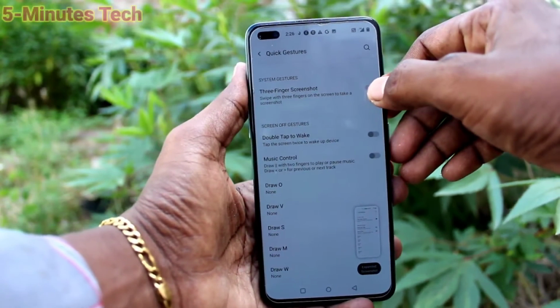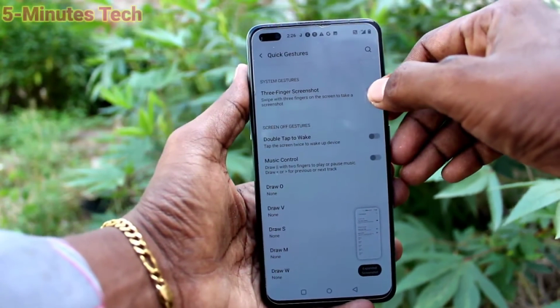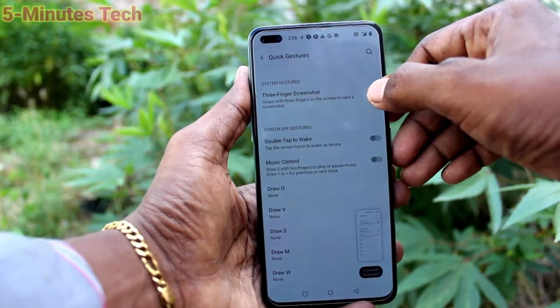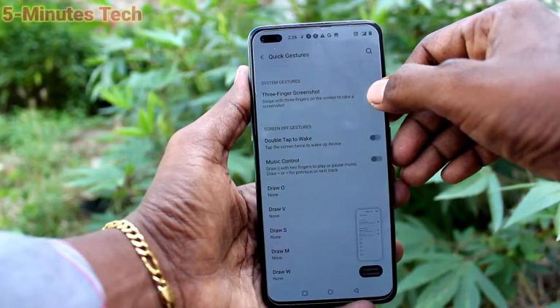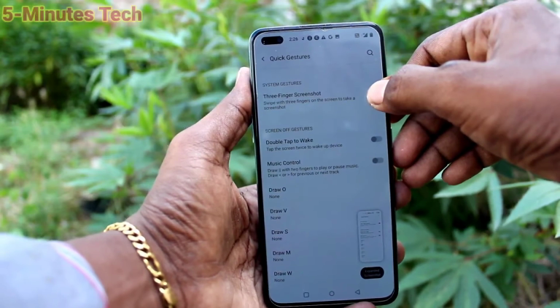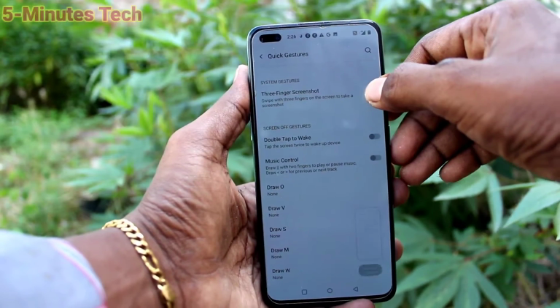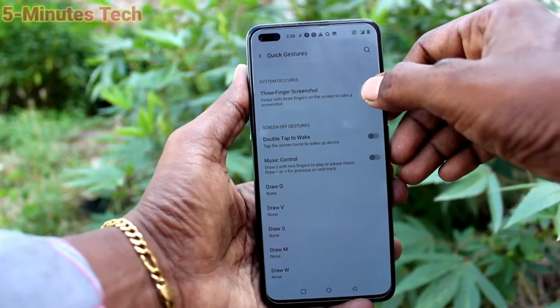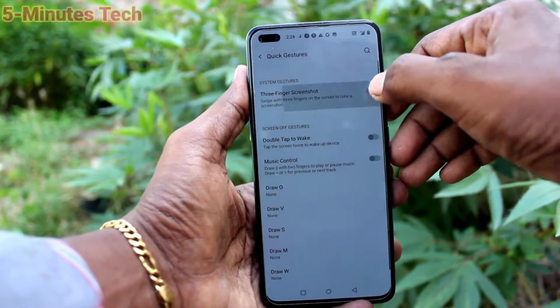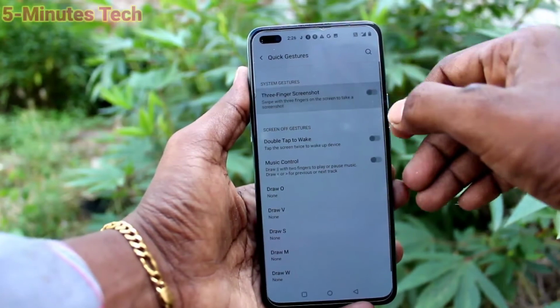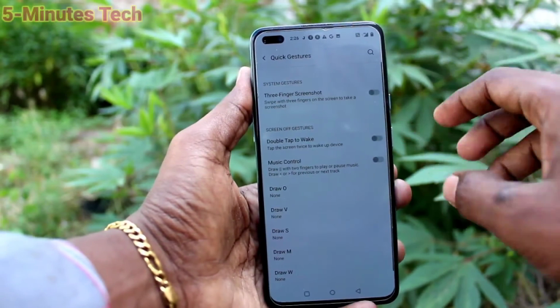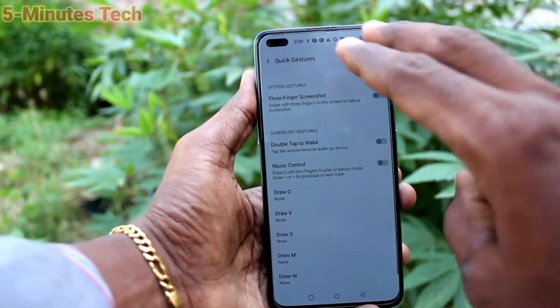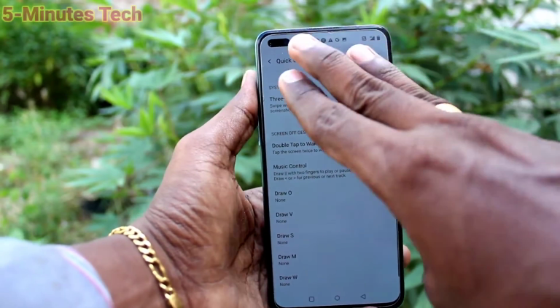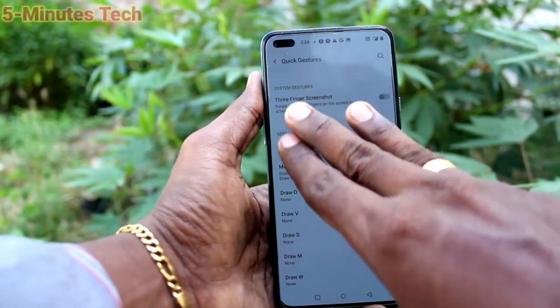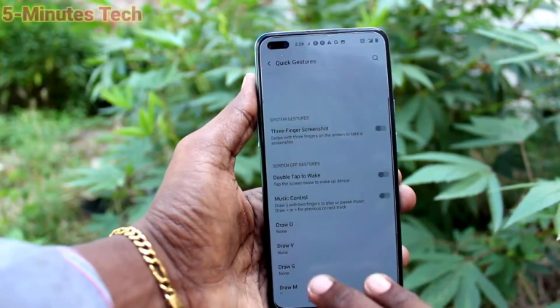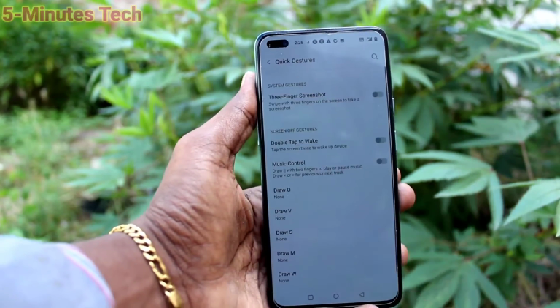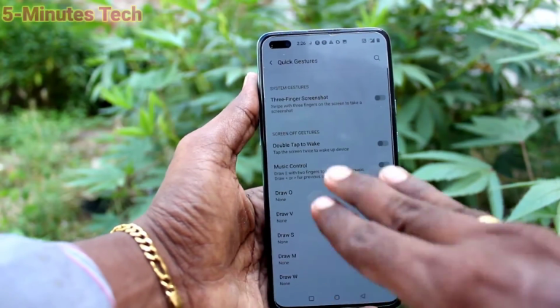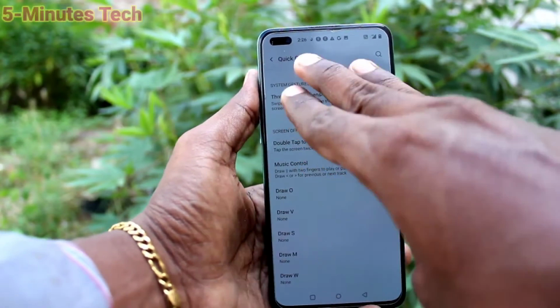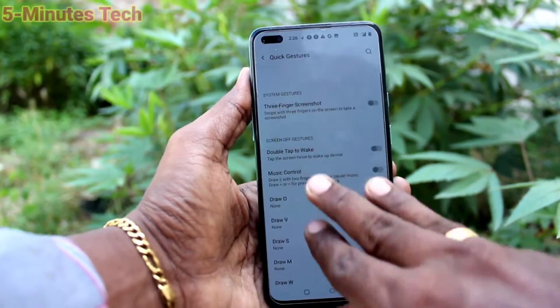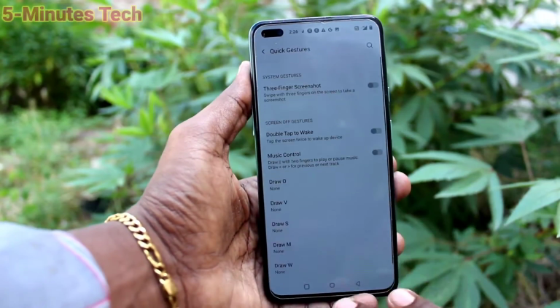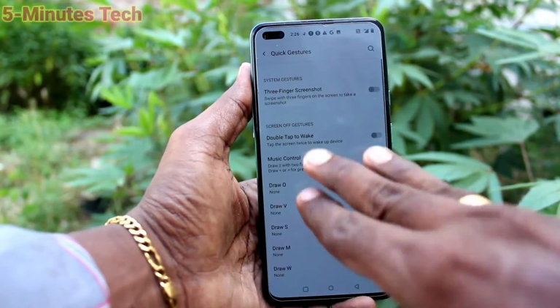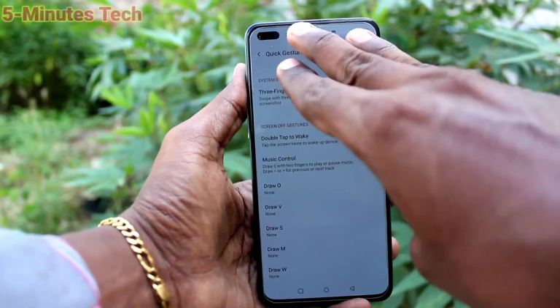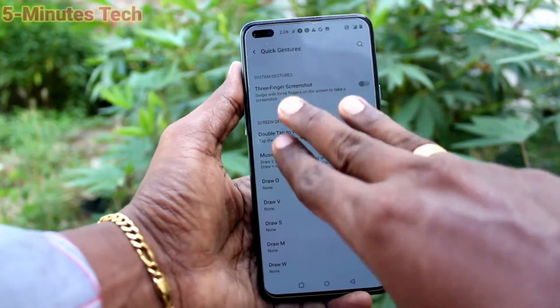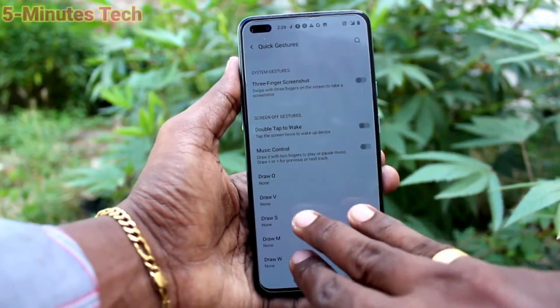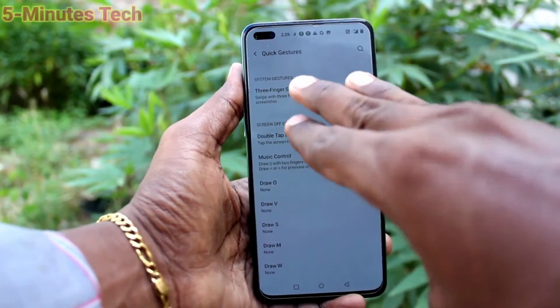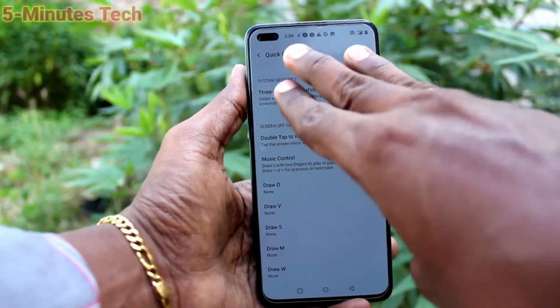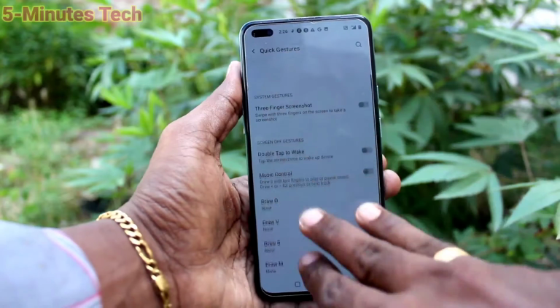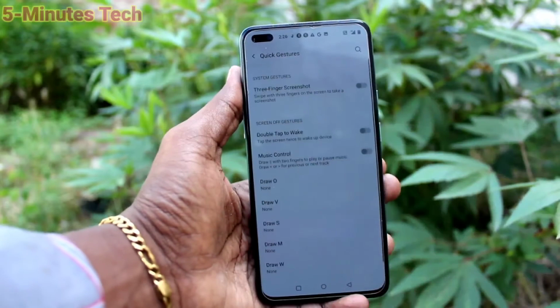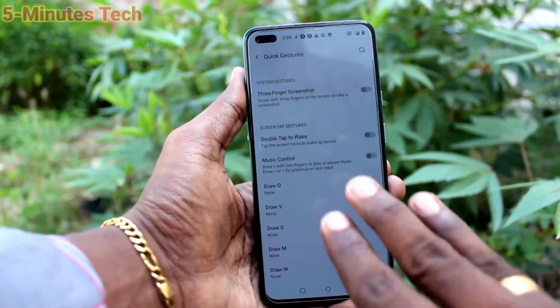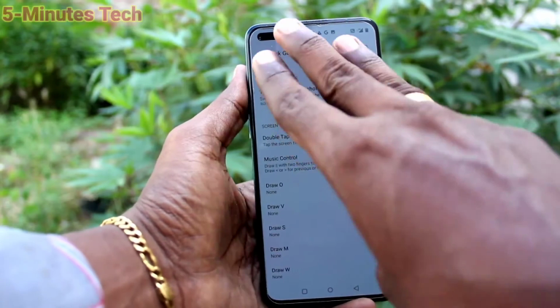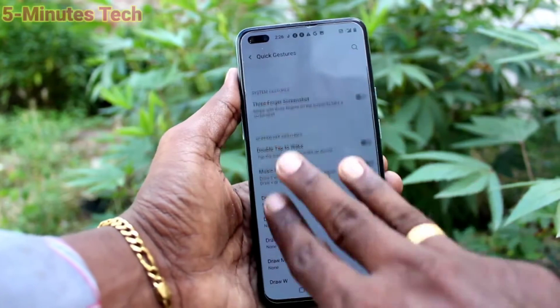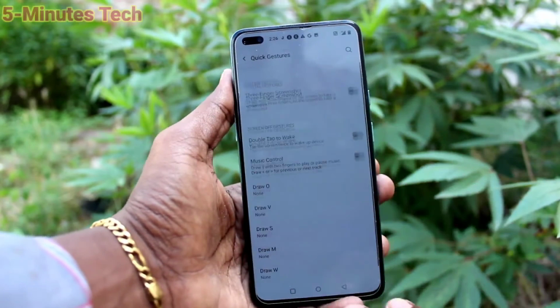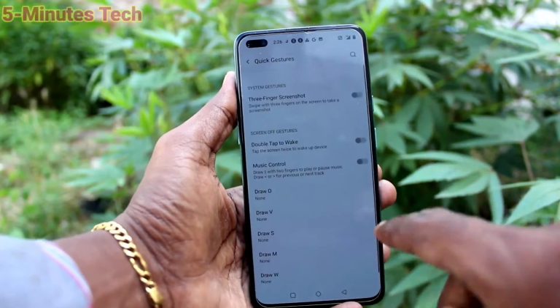If you don't want this screenshot feature, then go and turn off this button, and 3-finger swiping down will not work.